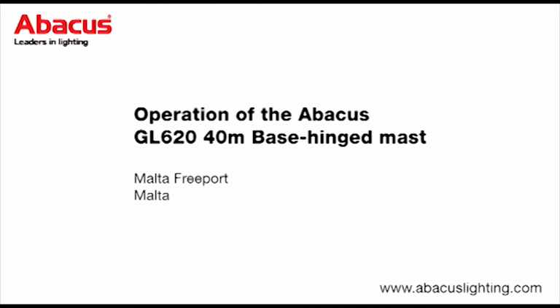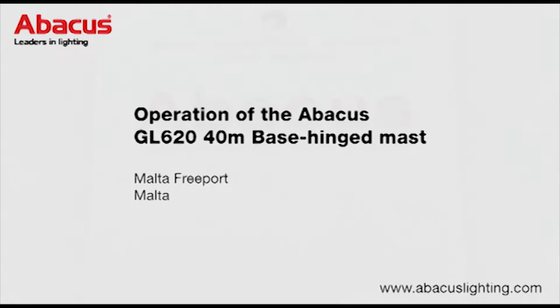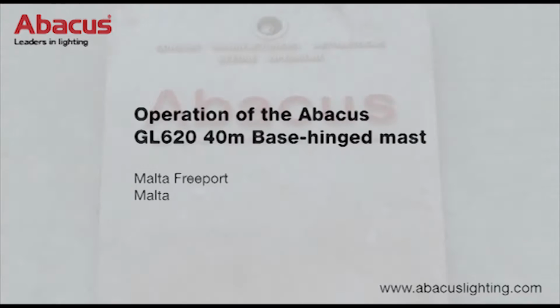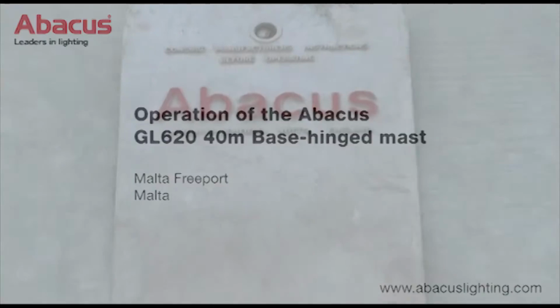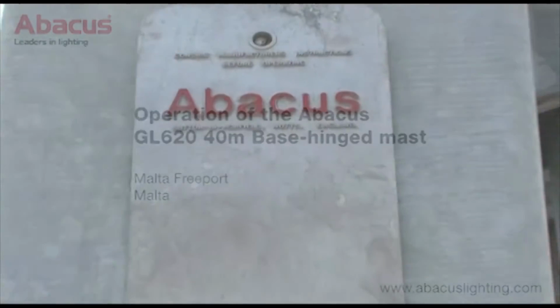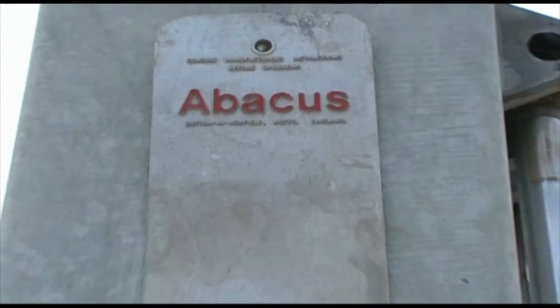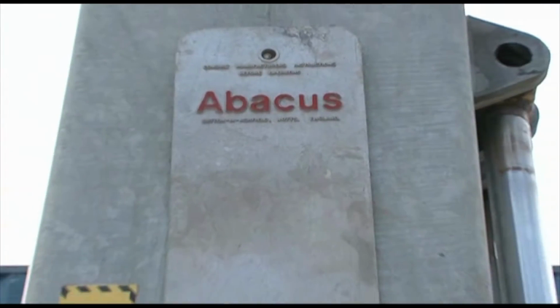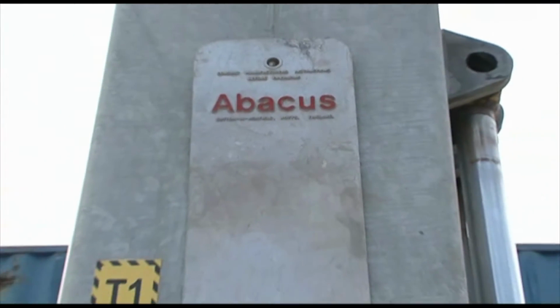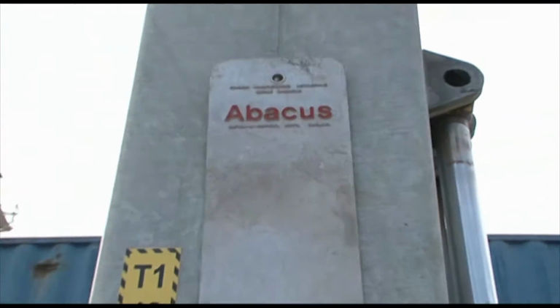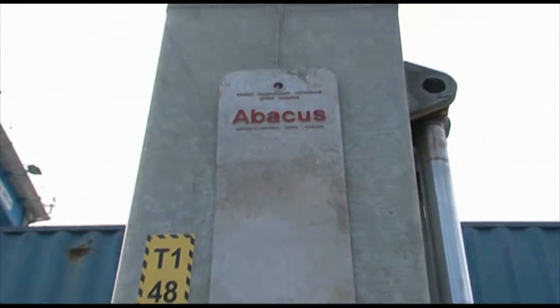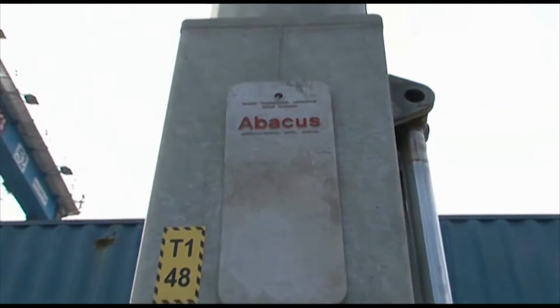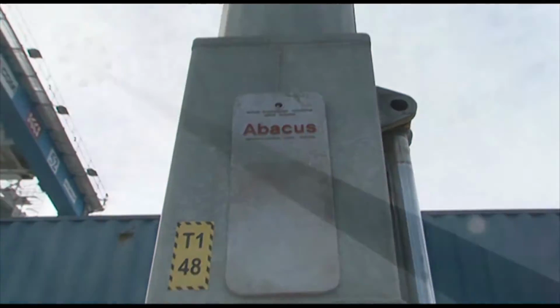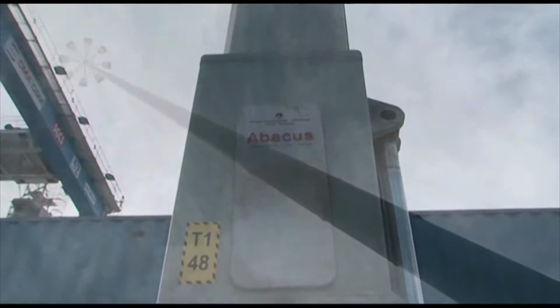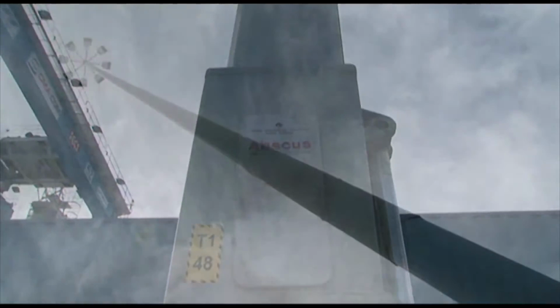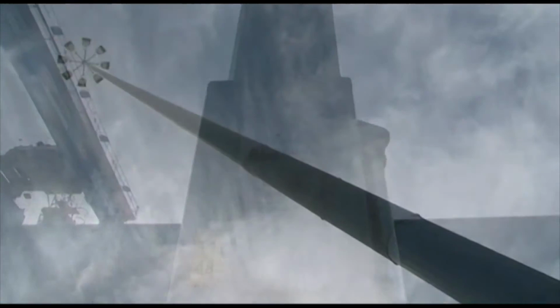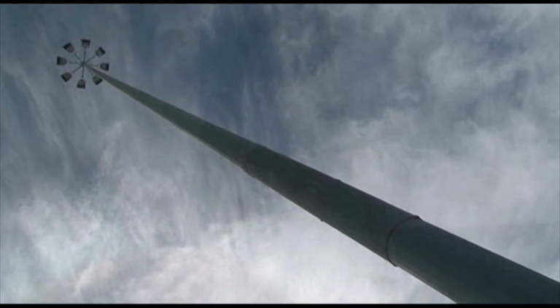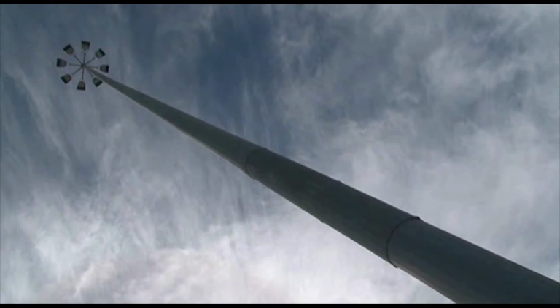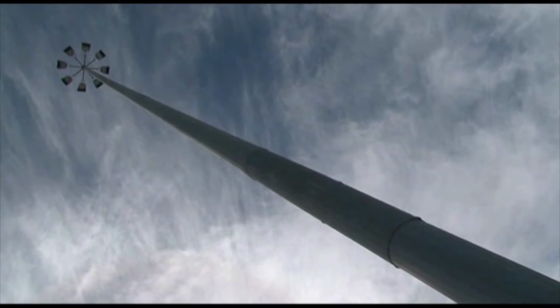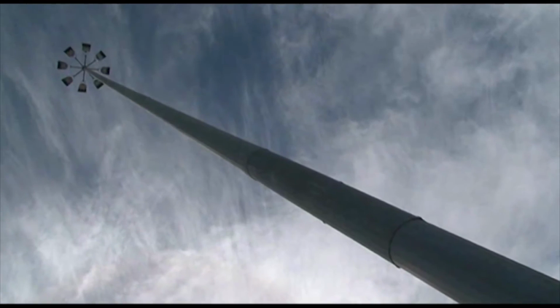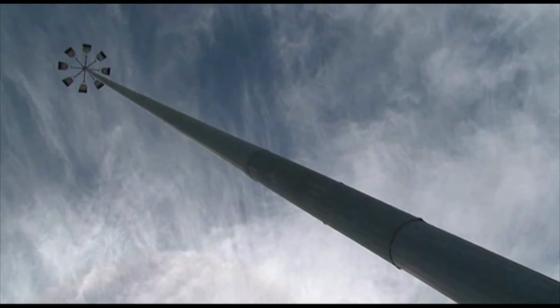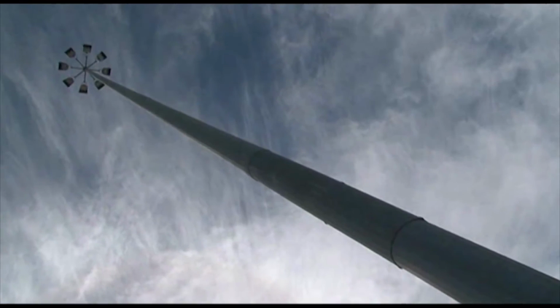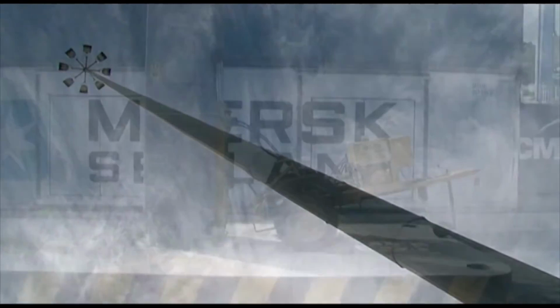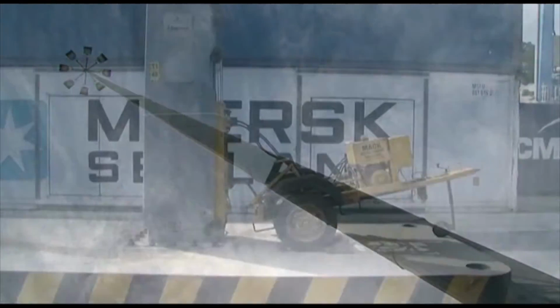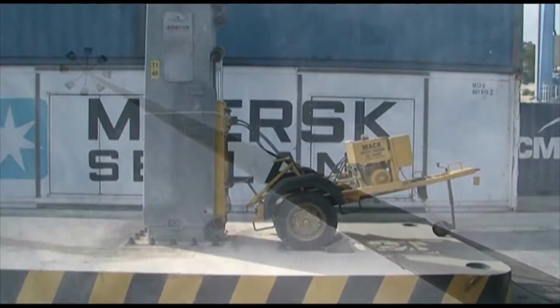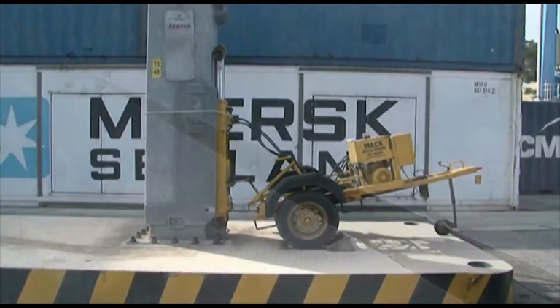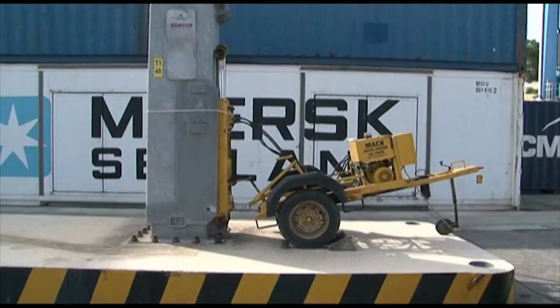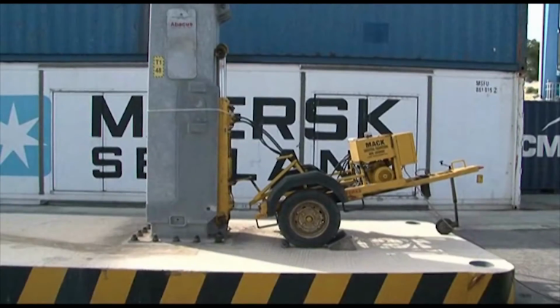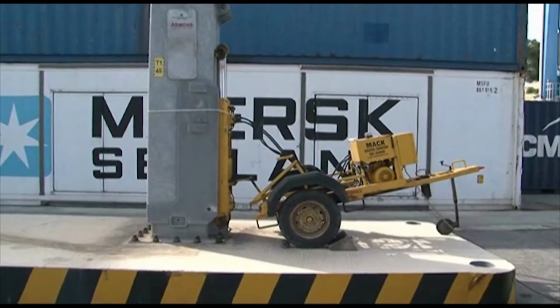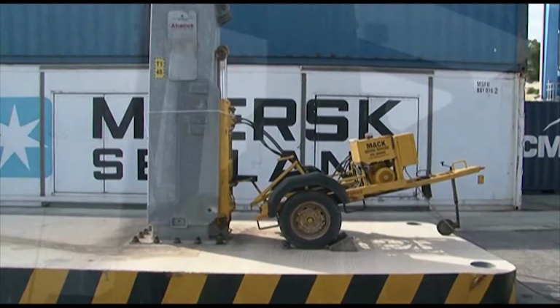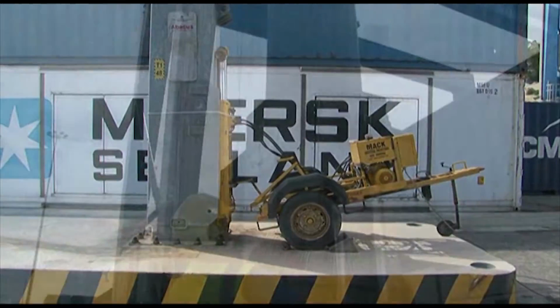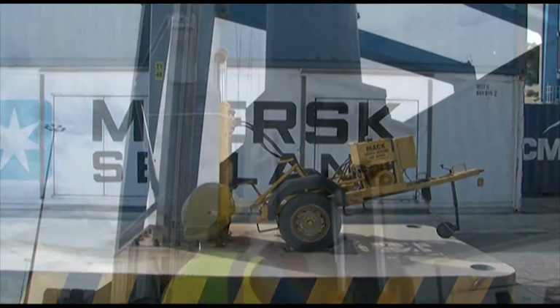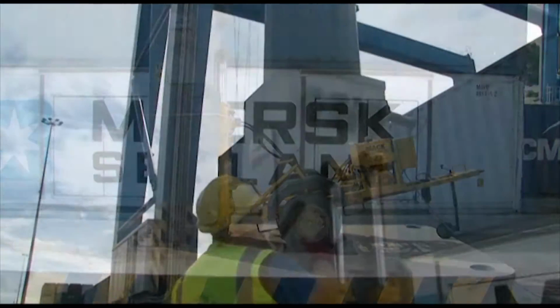The Abacus Base Hinge Mast offers a fast and easy way to carry out maintenance, as we are seeing on a 40m mast at the Malta Freeport.